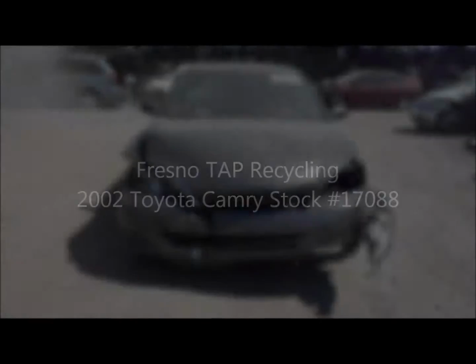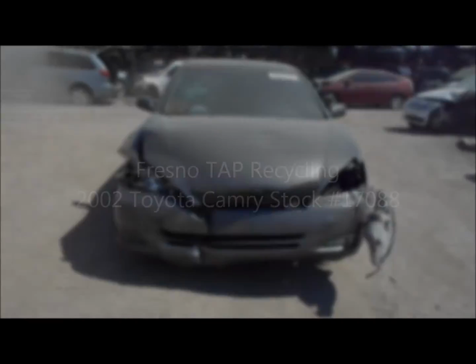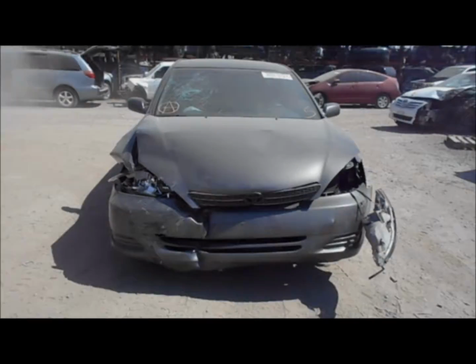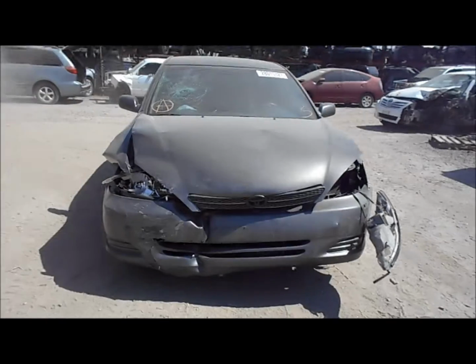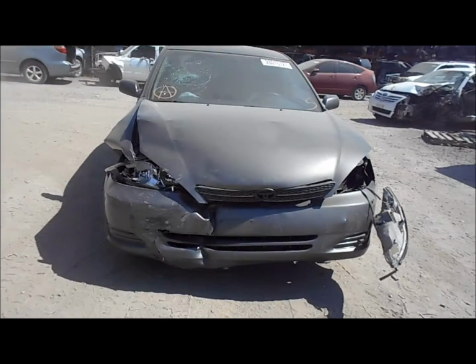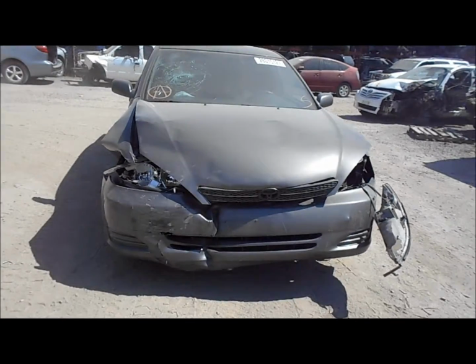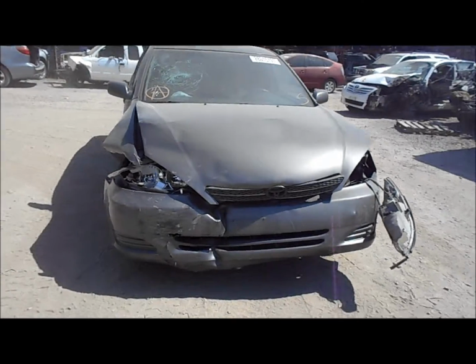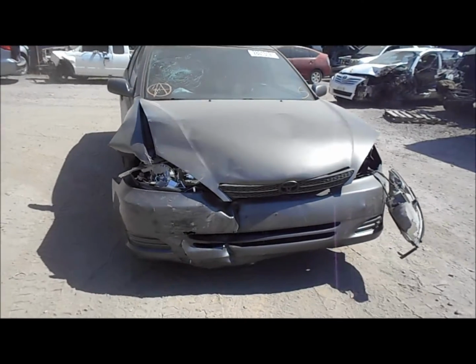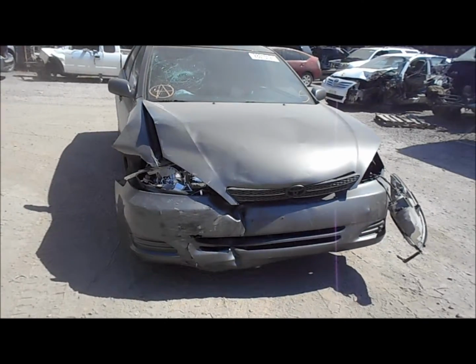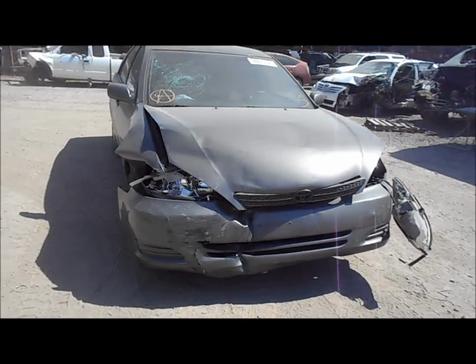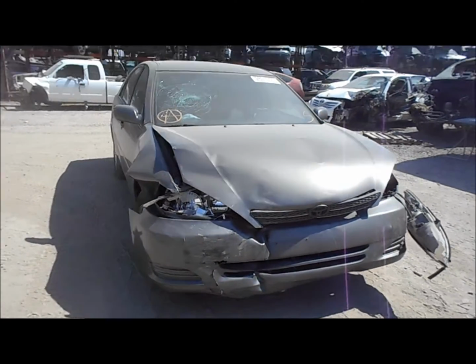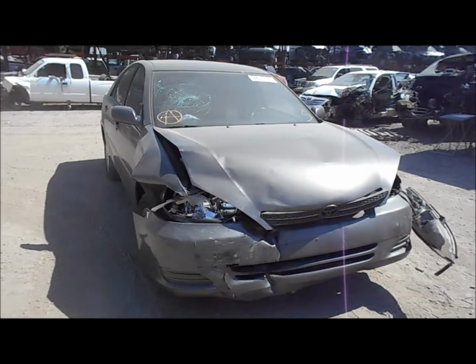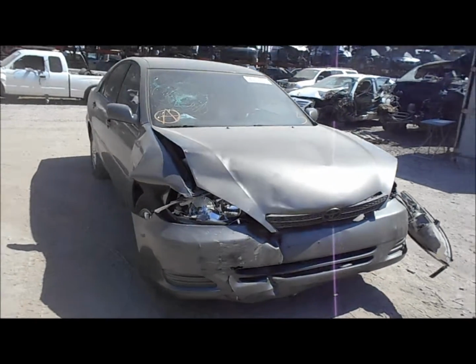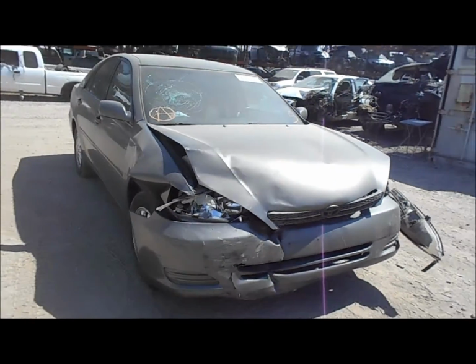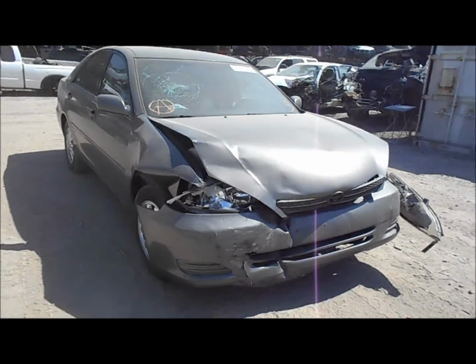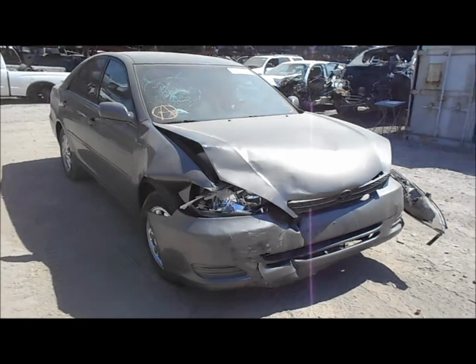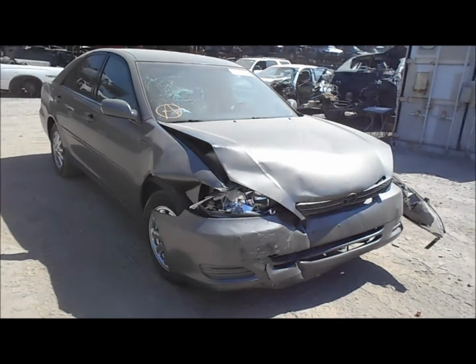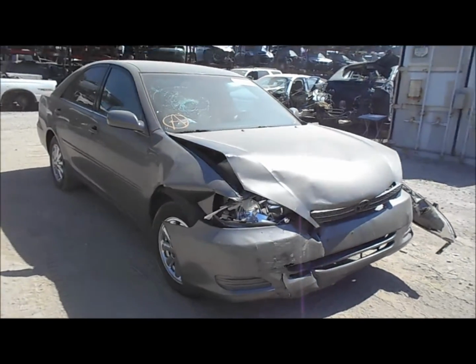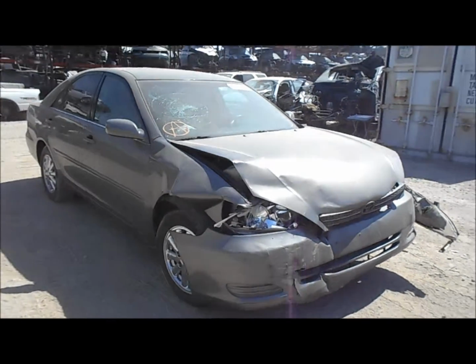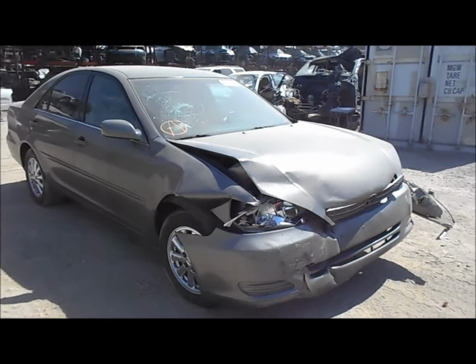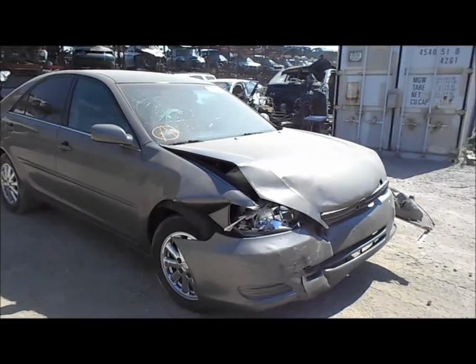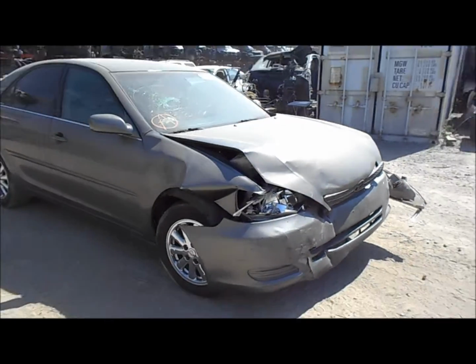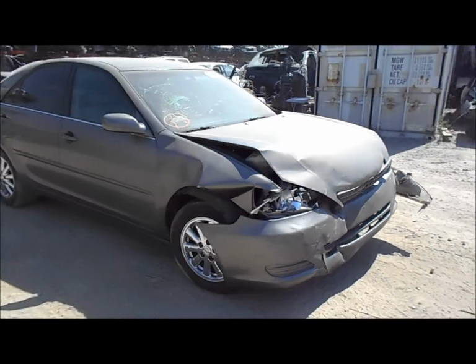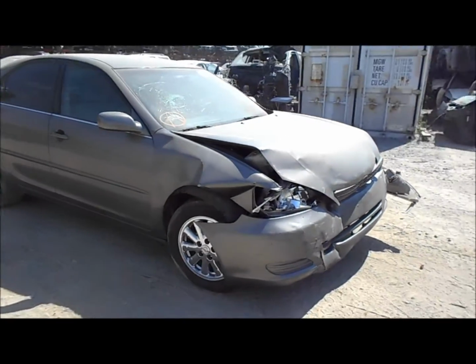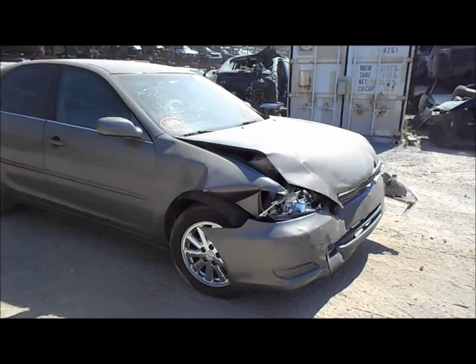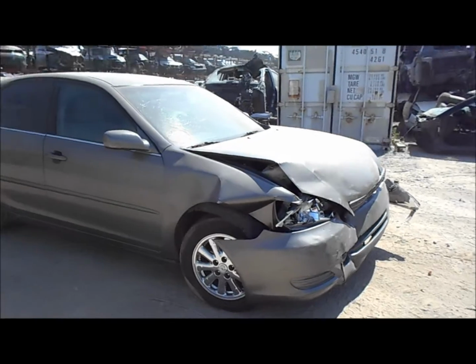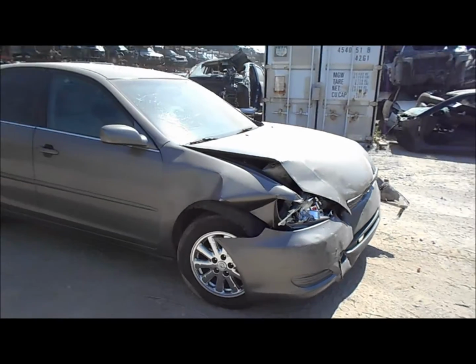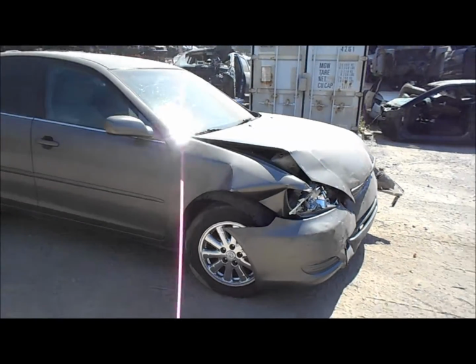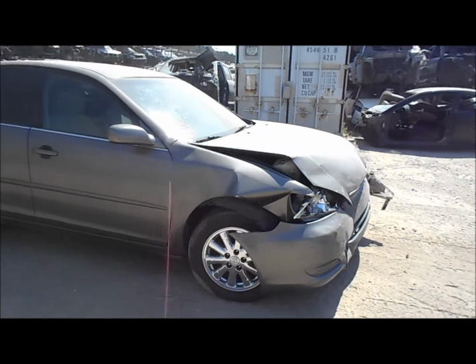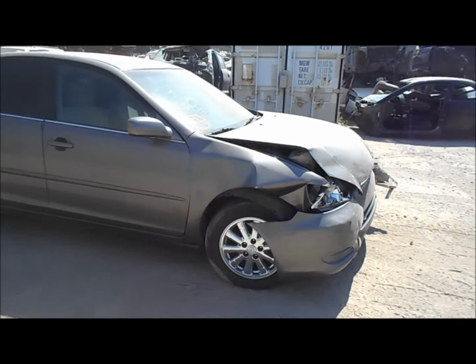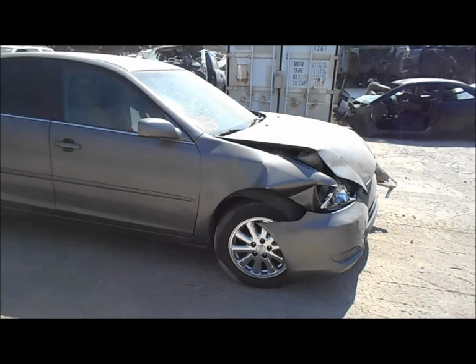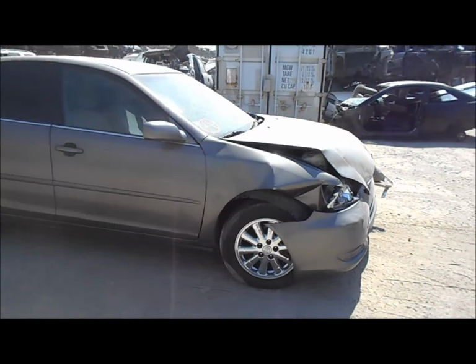Welcome to Fresno Tap Recycling. Today we have a 2002 Toyota Camry. It's got pretty good front end damage there.